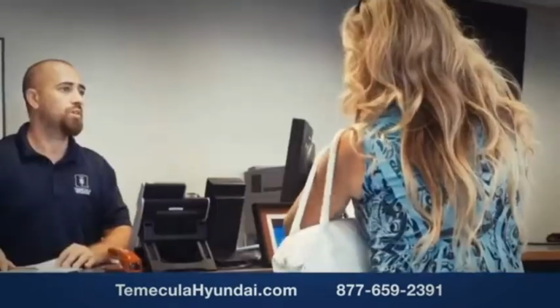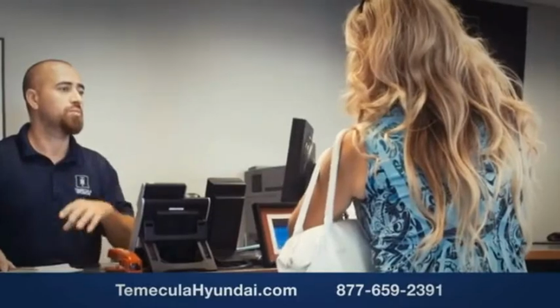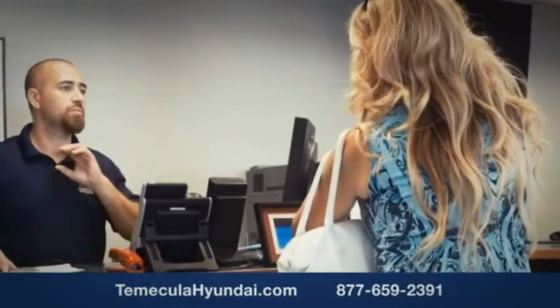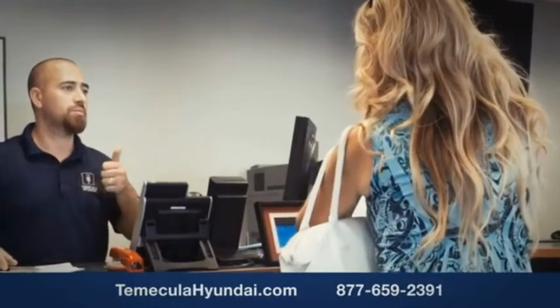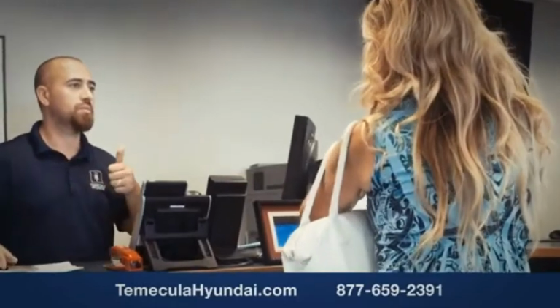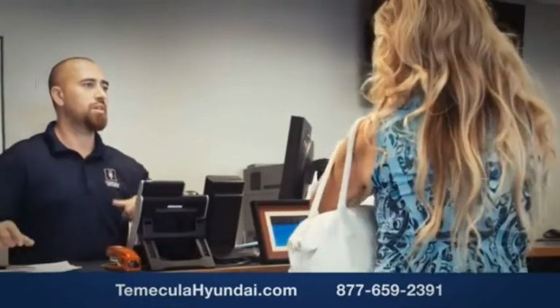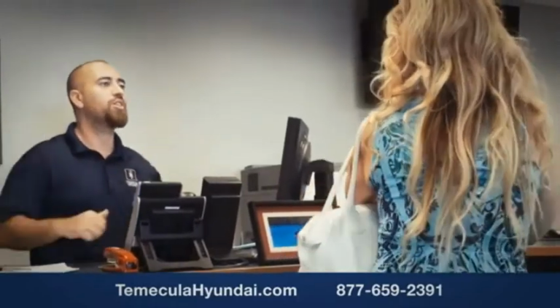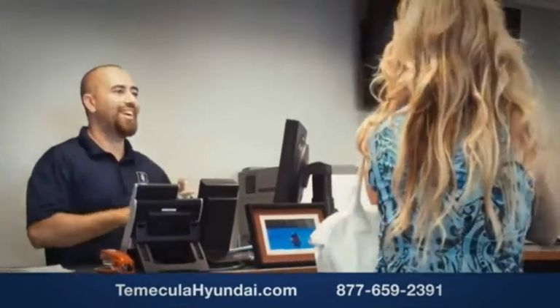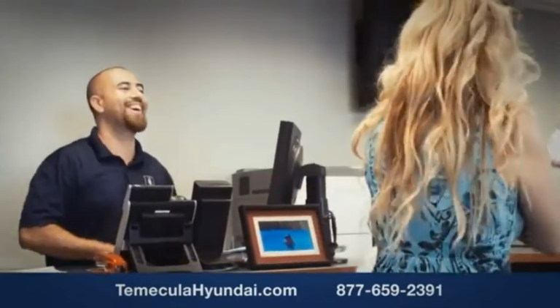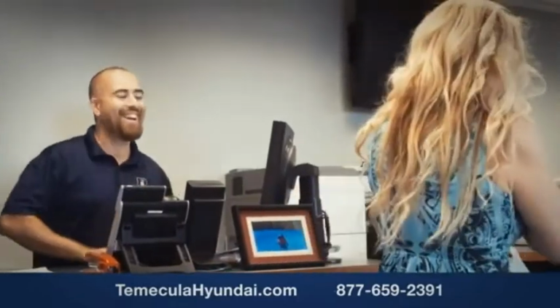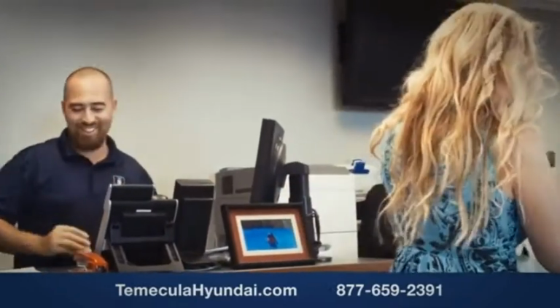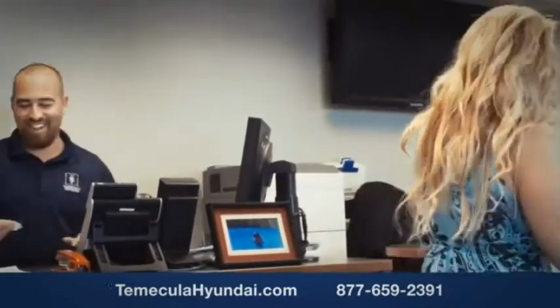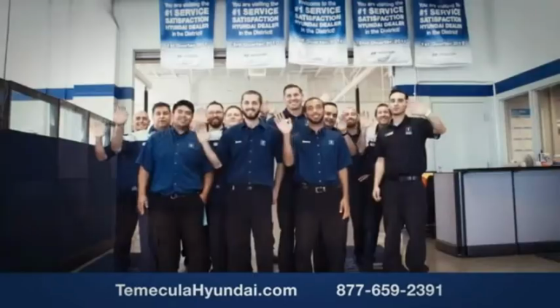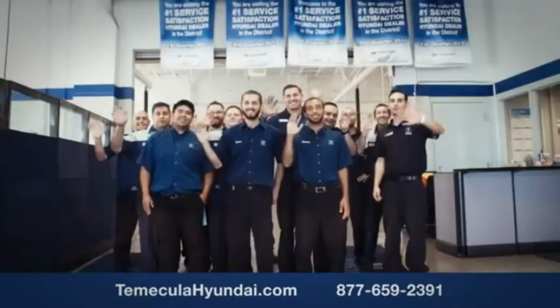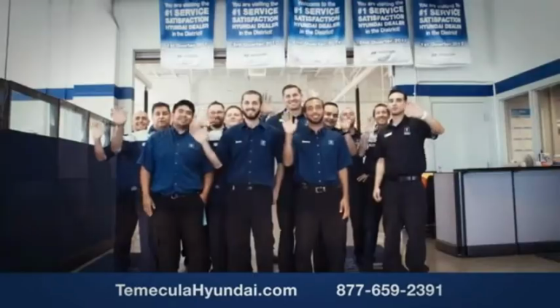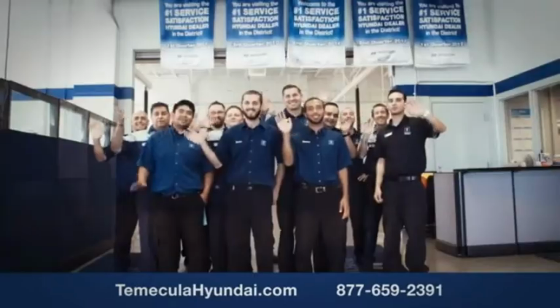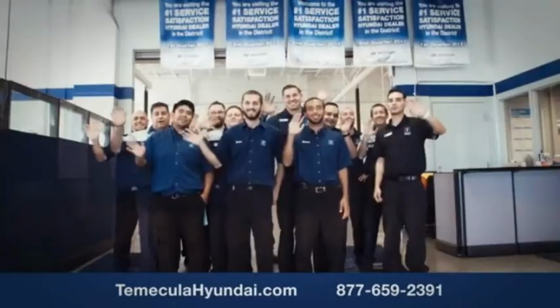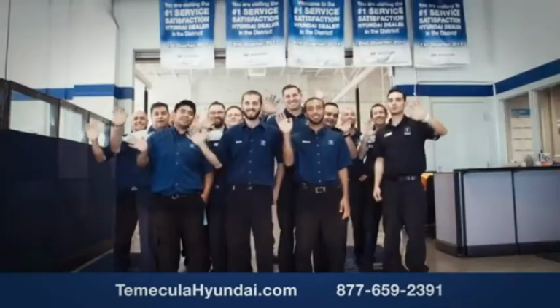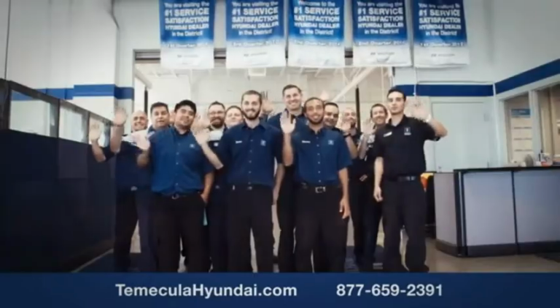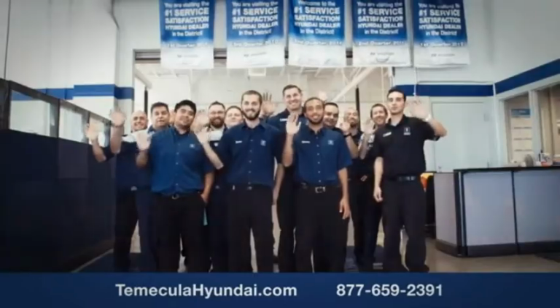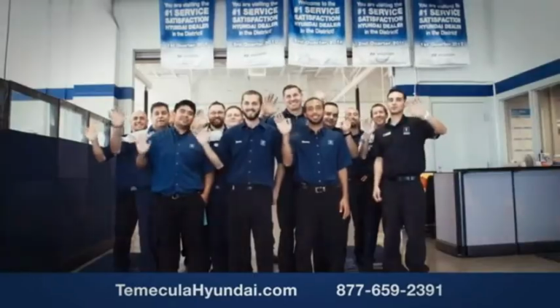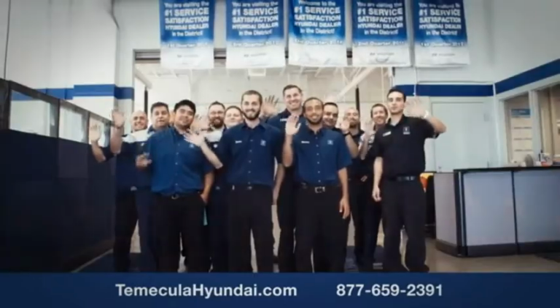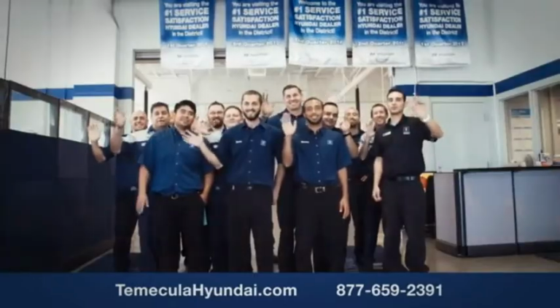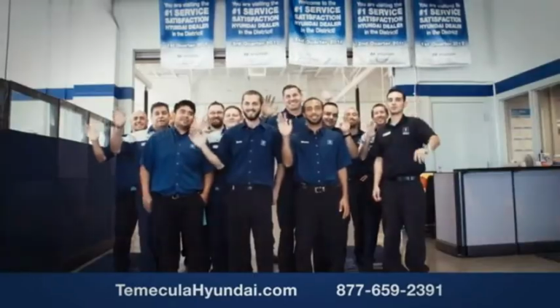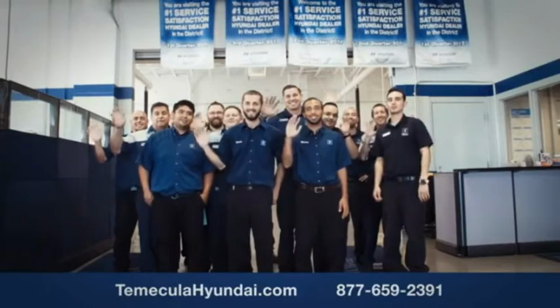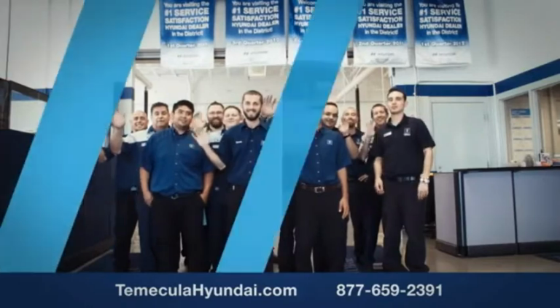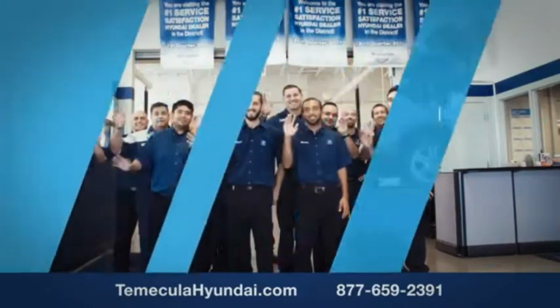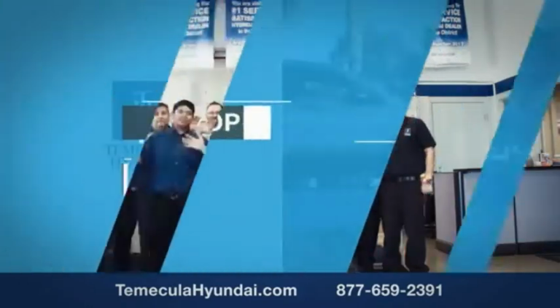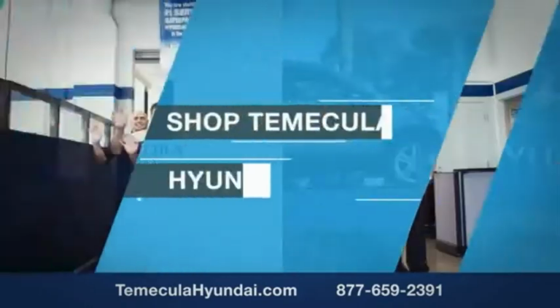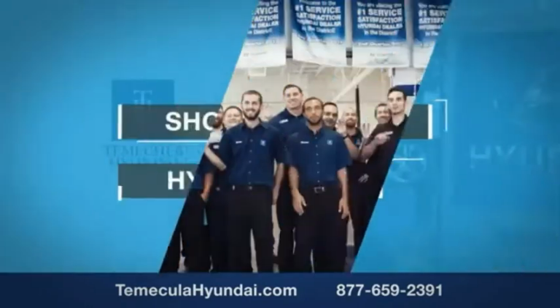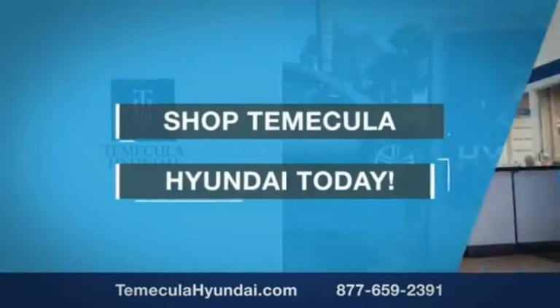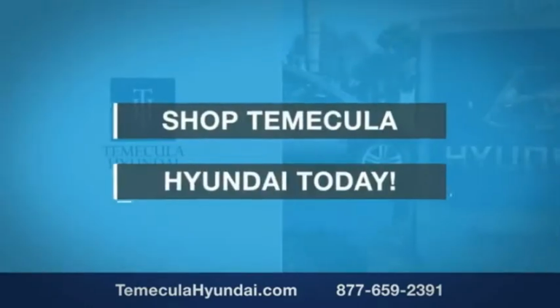You want to work with a team that has integrity and passion. You want to buy from people you can trust. Shop Temecula Hyundai today.